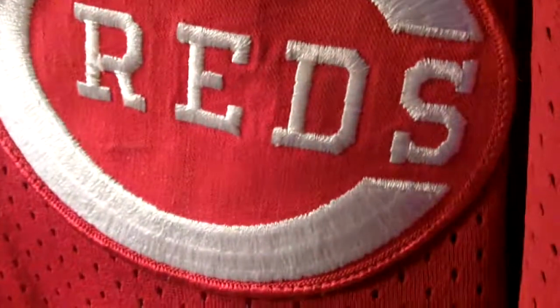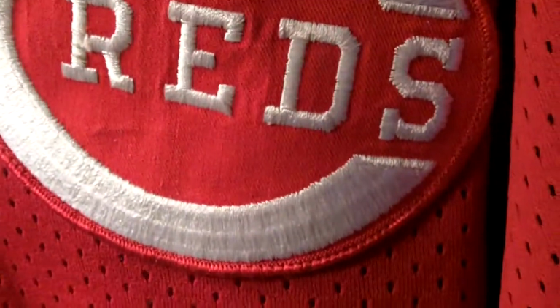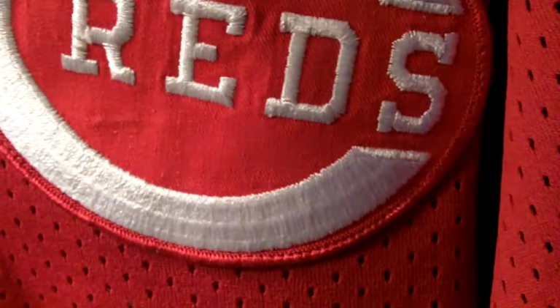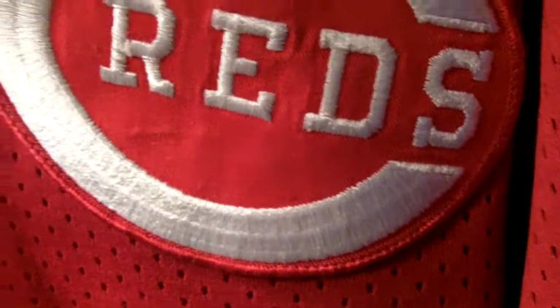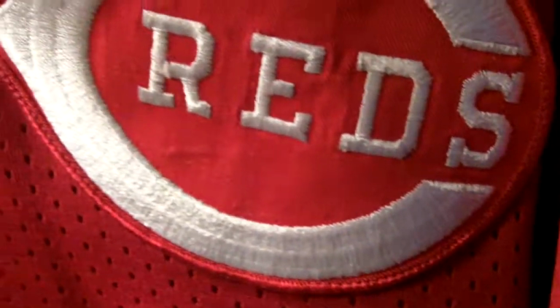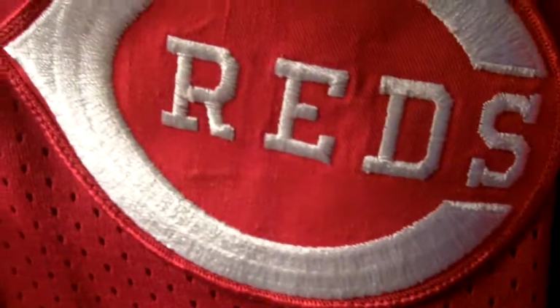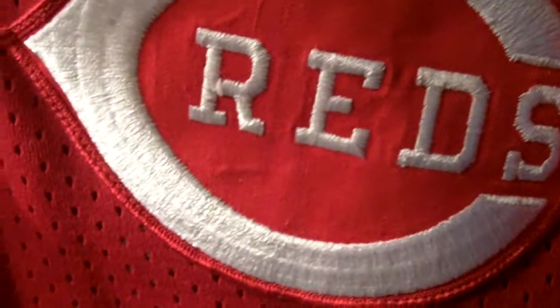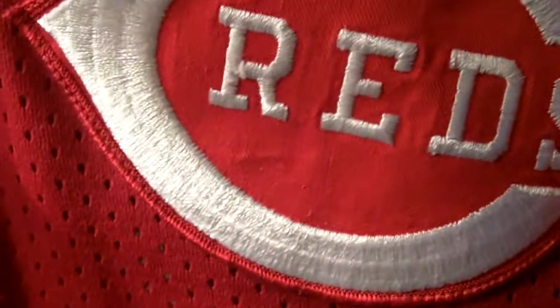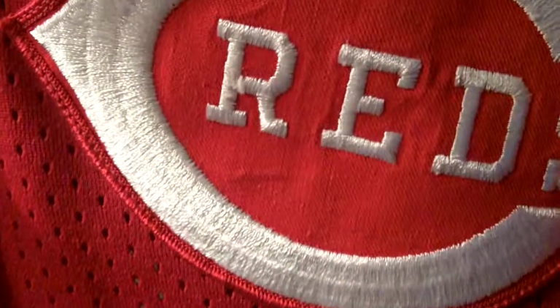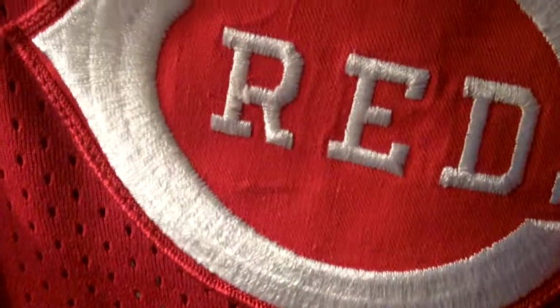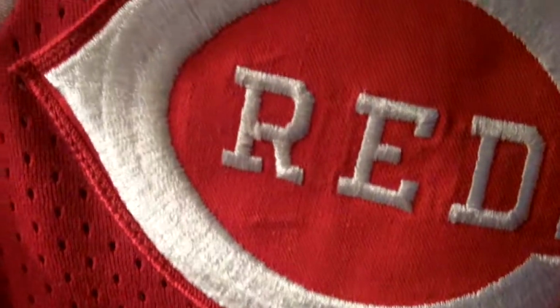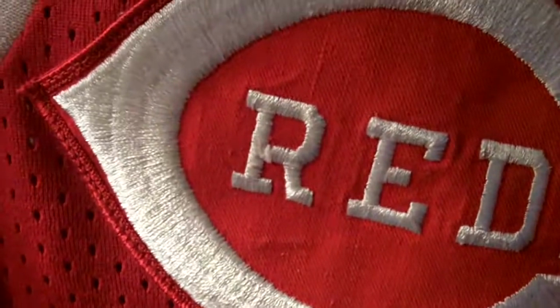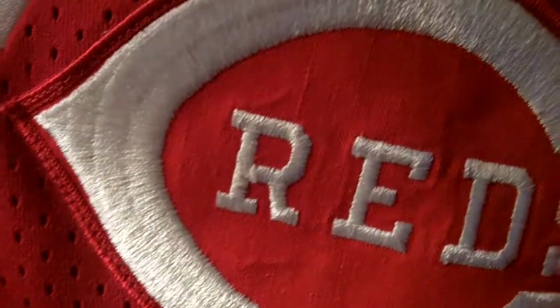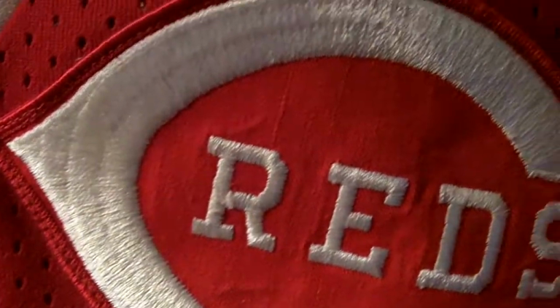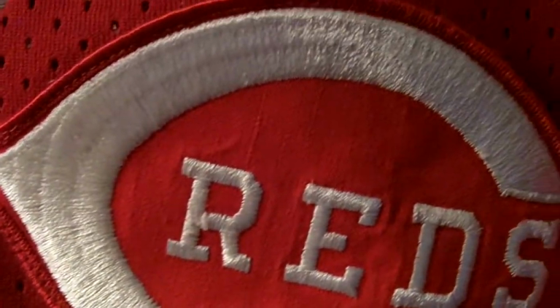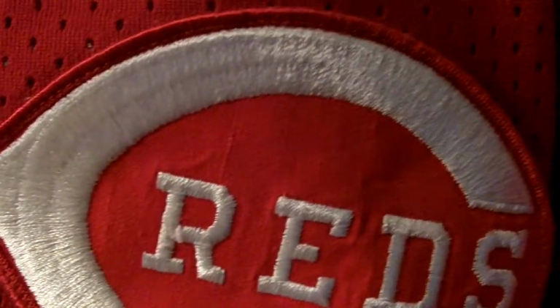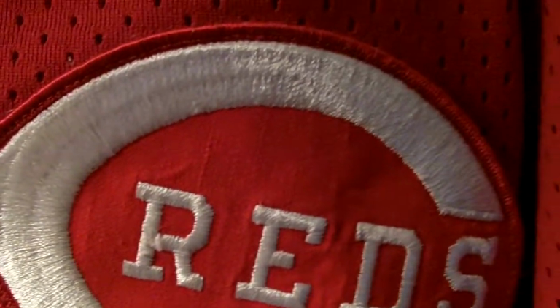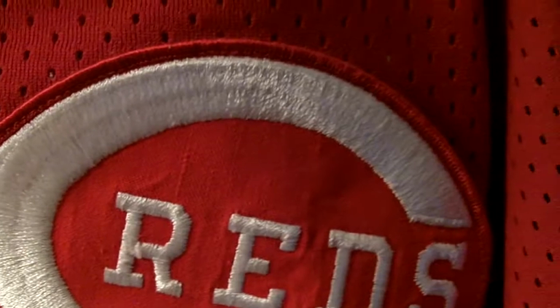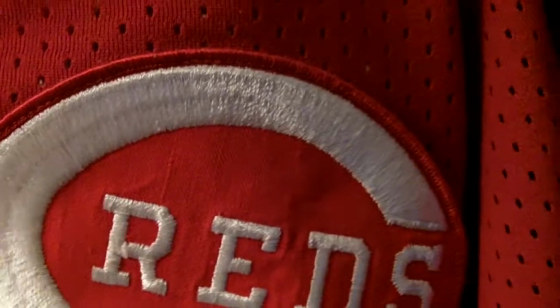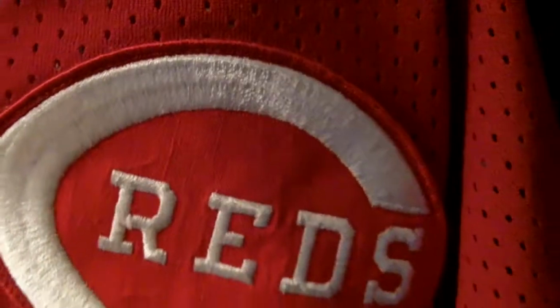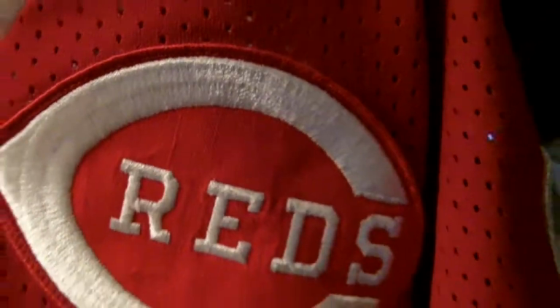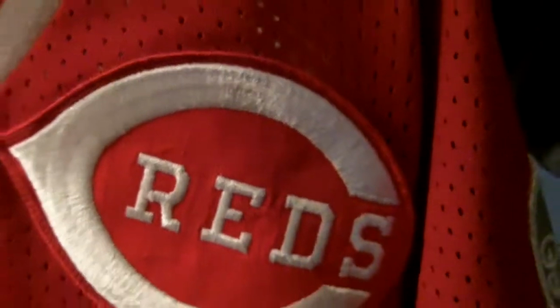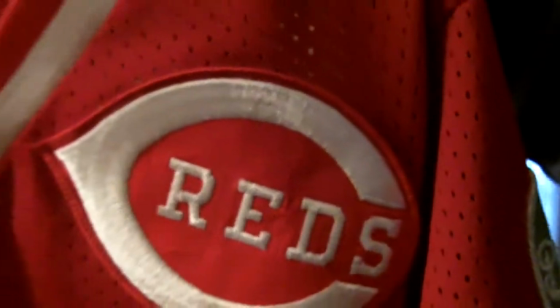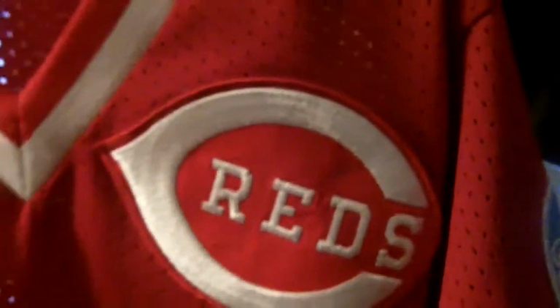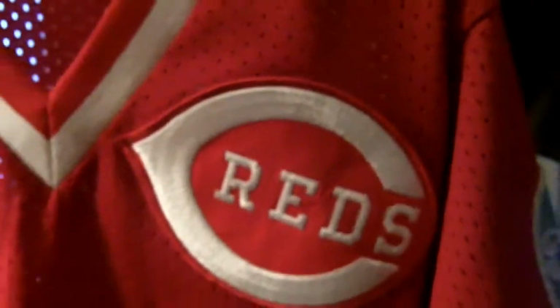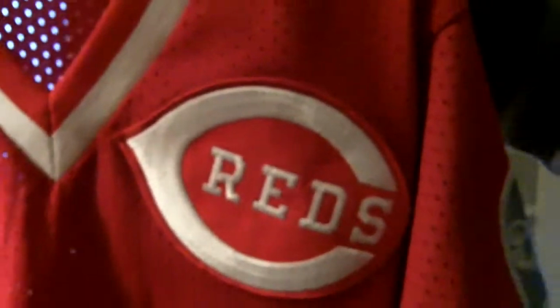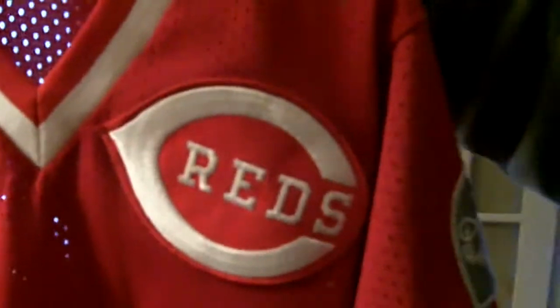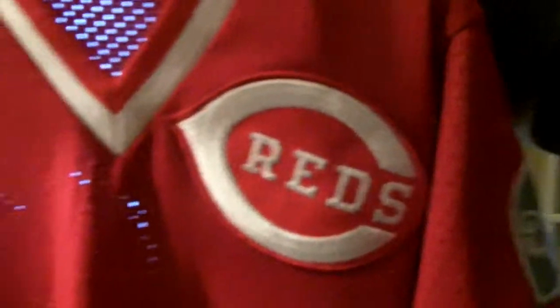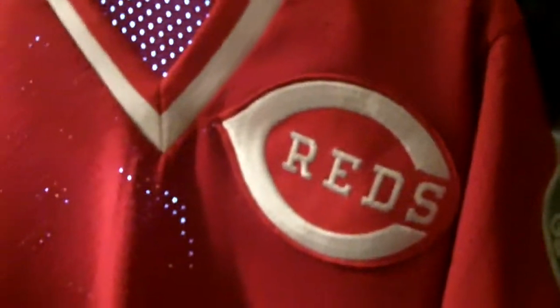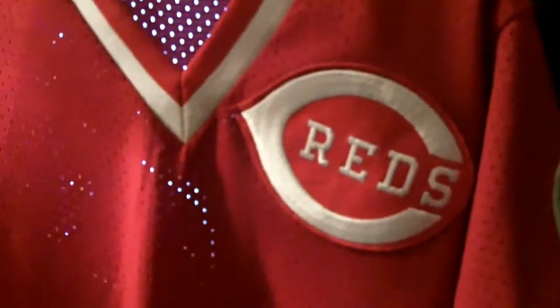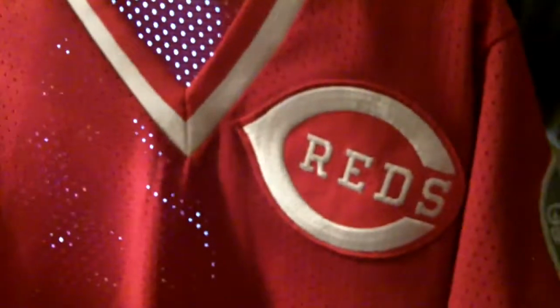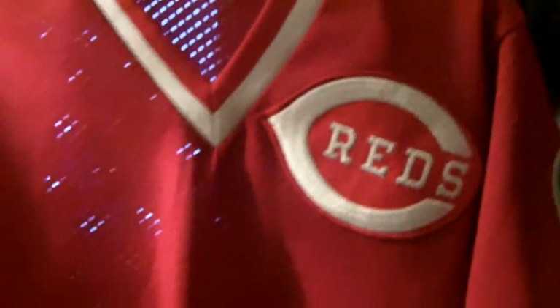So these are some of our Reds jerseys that we have on display. Thank you for watching.